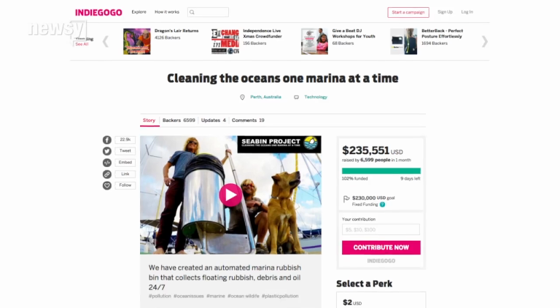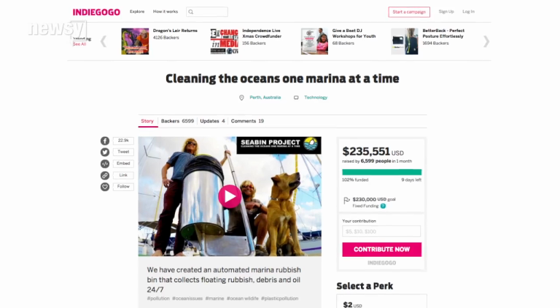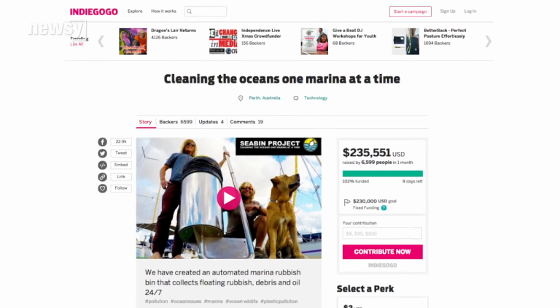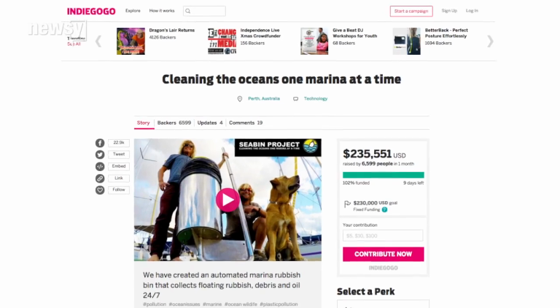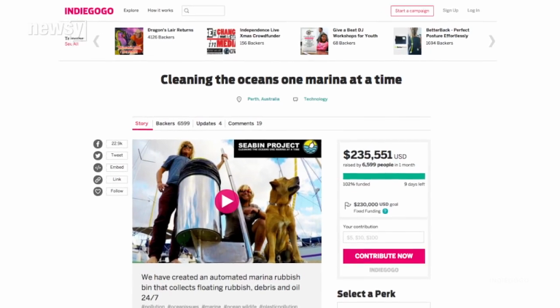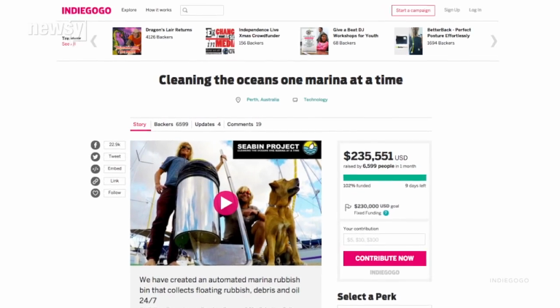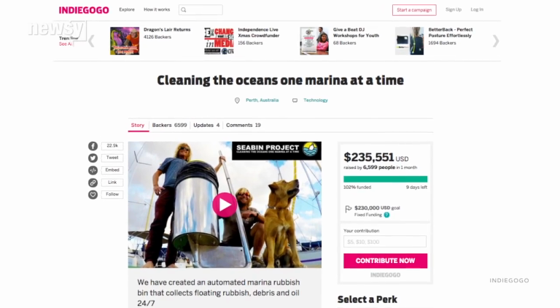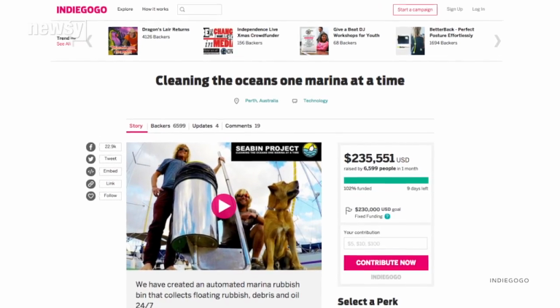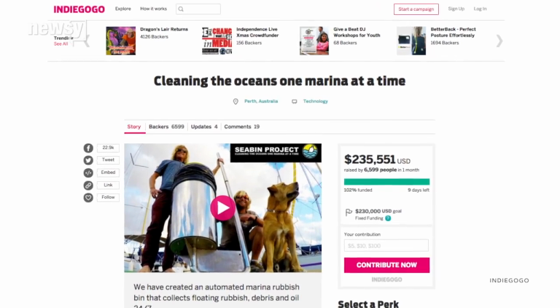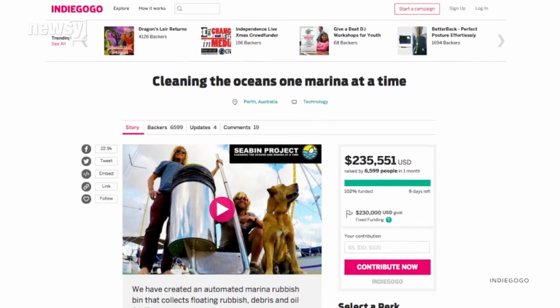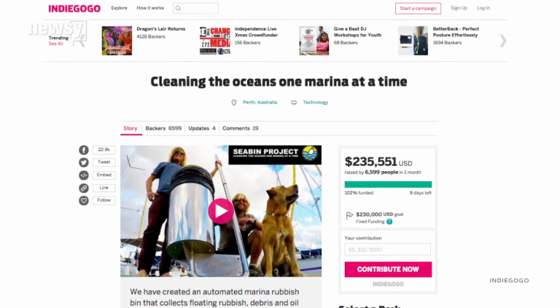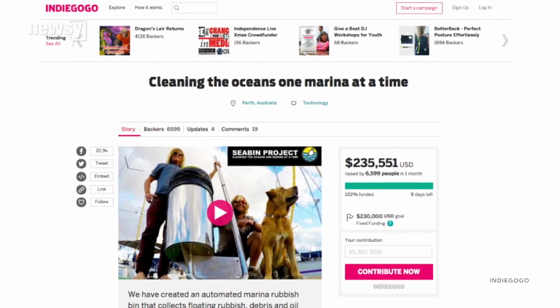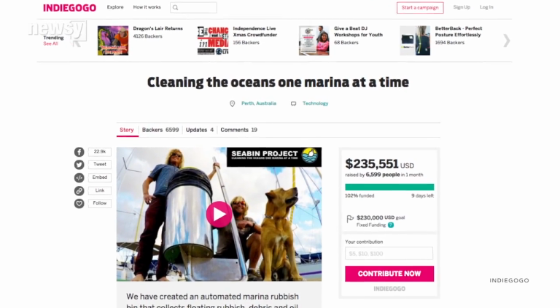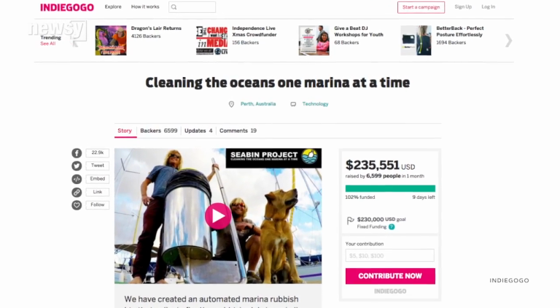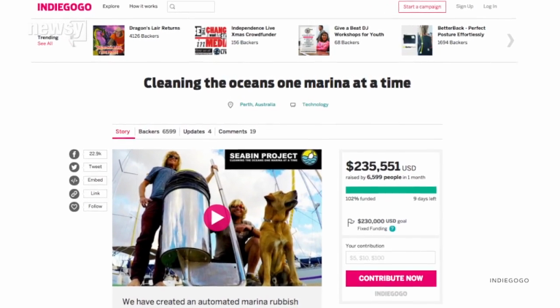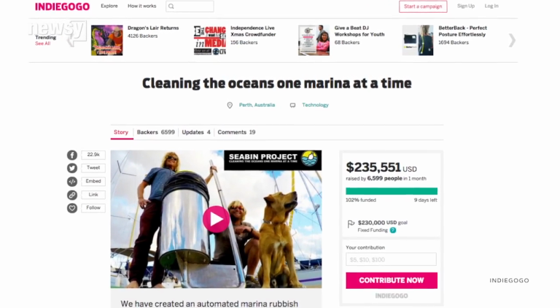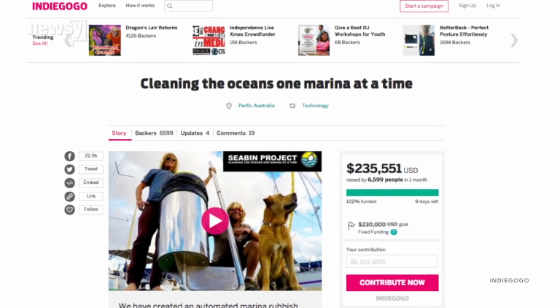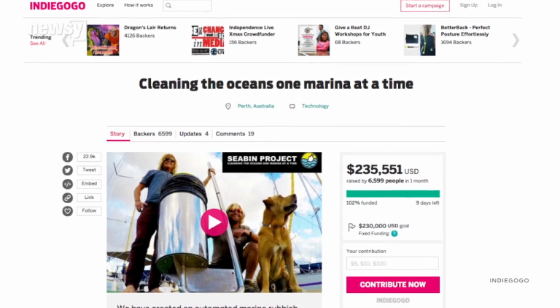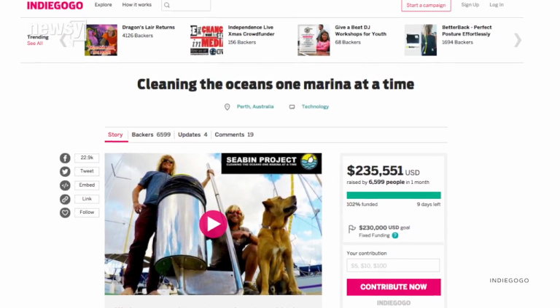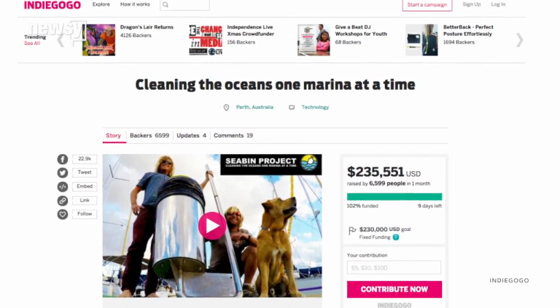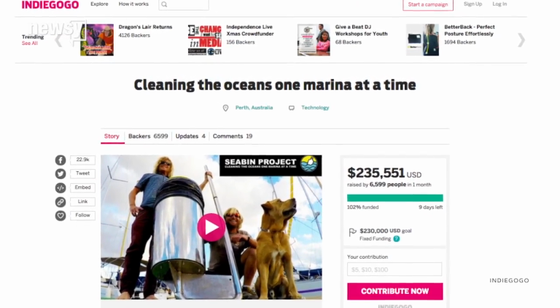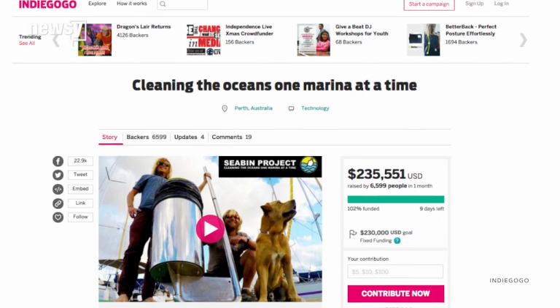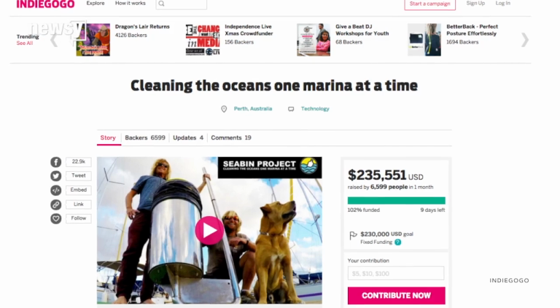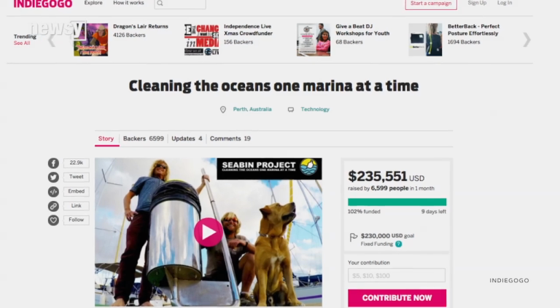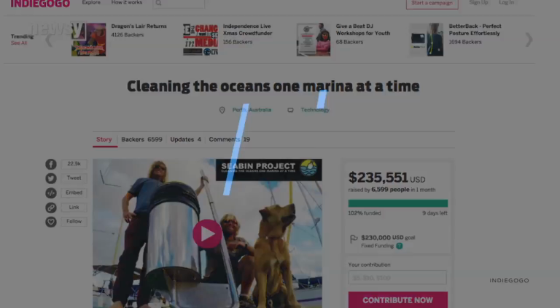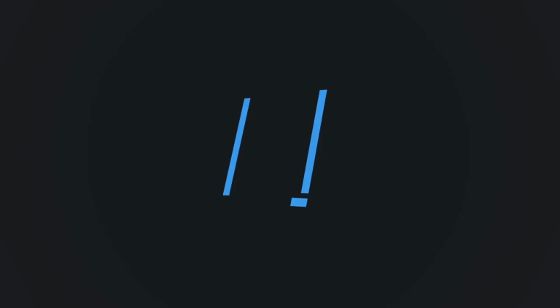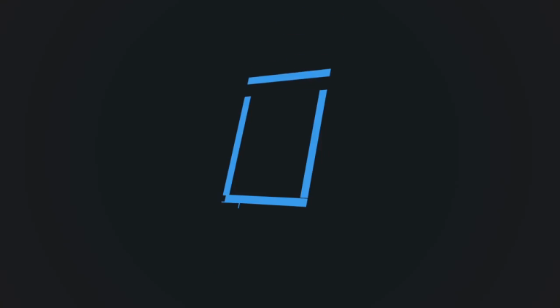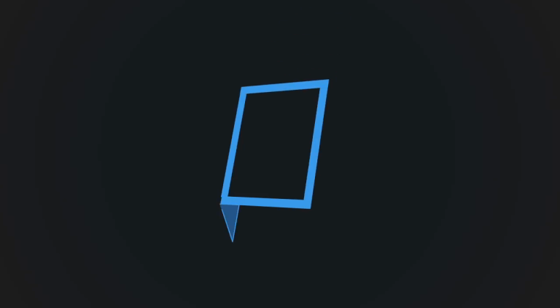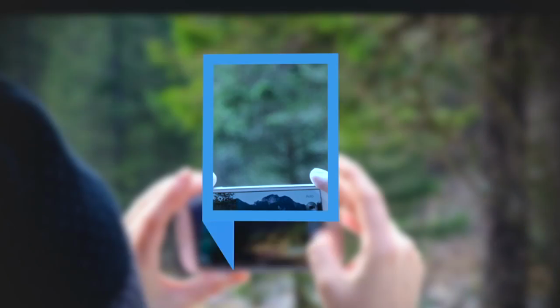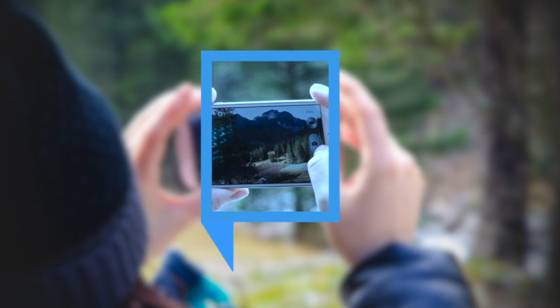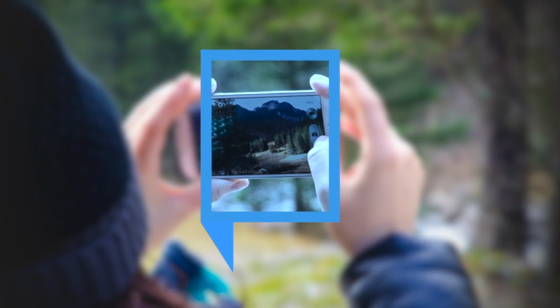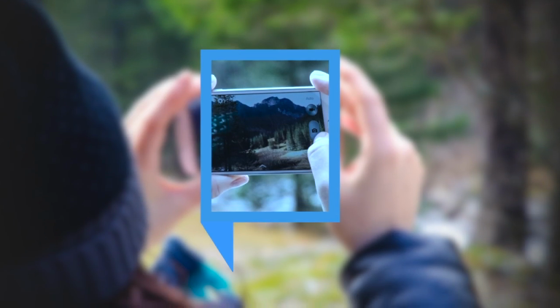Currently, Seabin is still in crowdfunding stages, but it's gotten attention on social media. For Newsy, I'm Alyssa Prax.